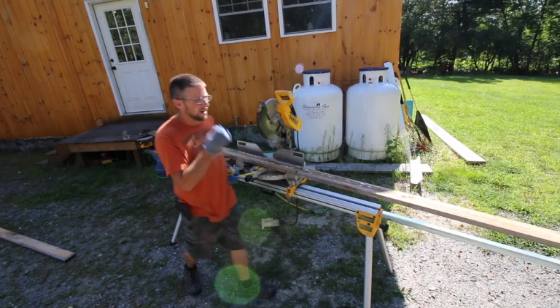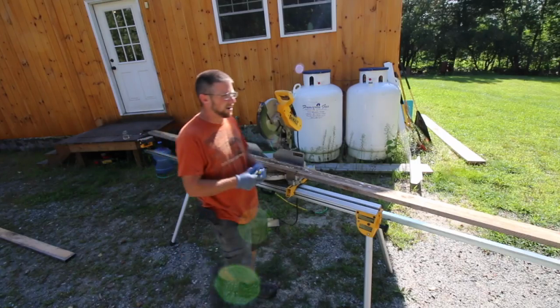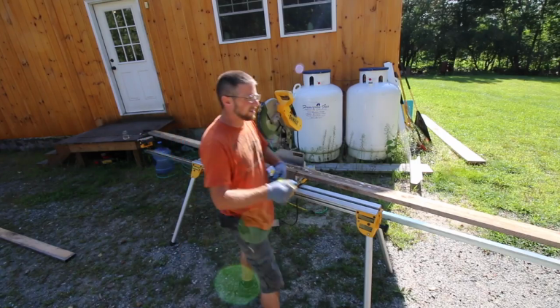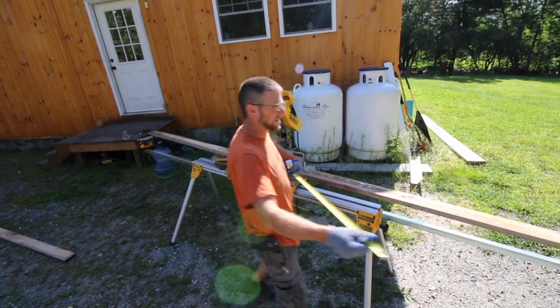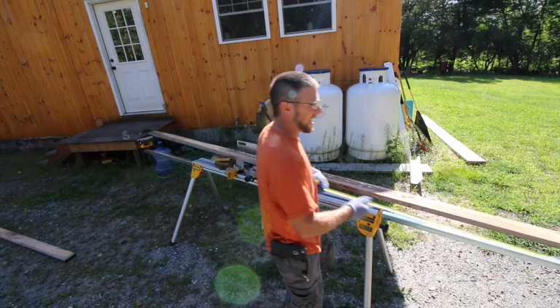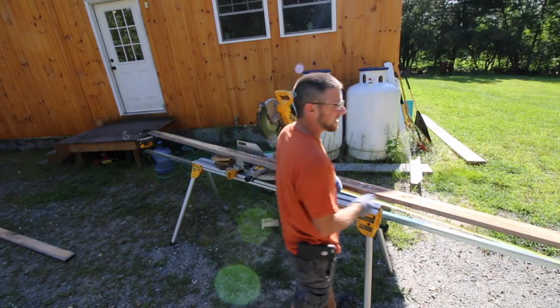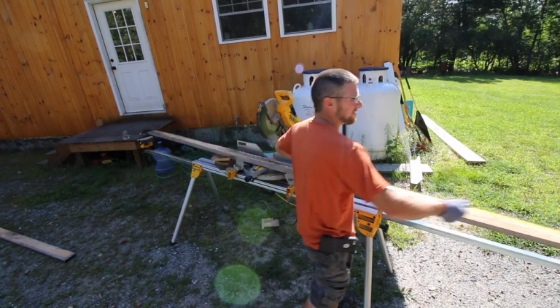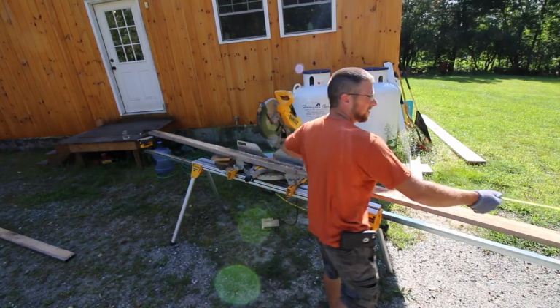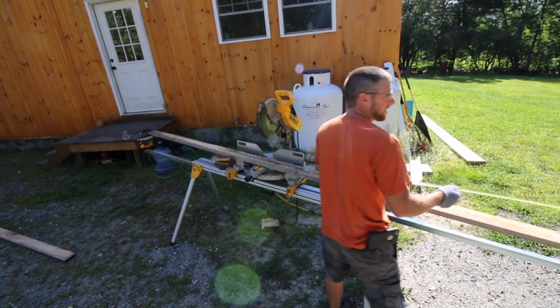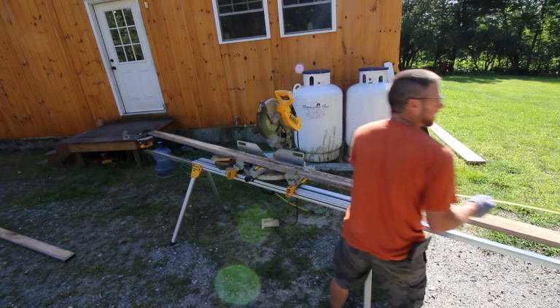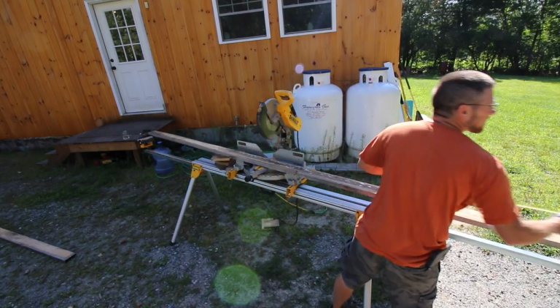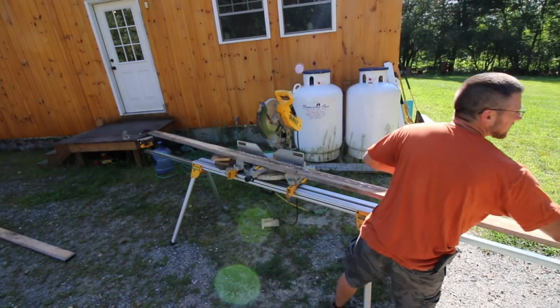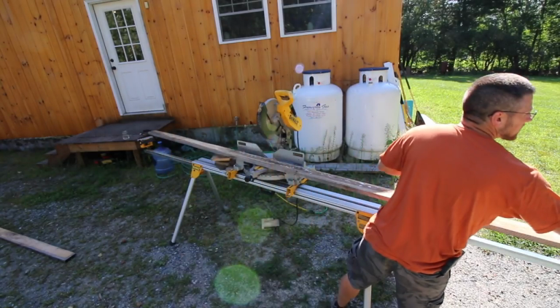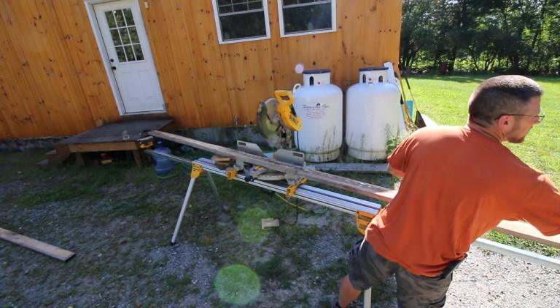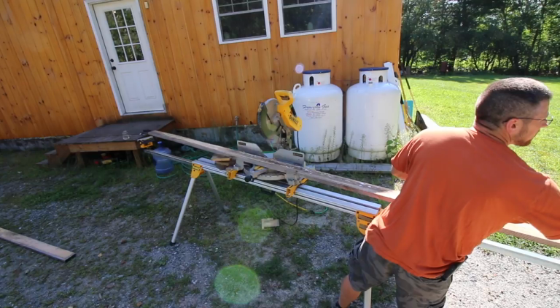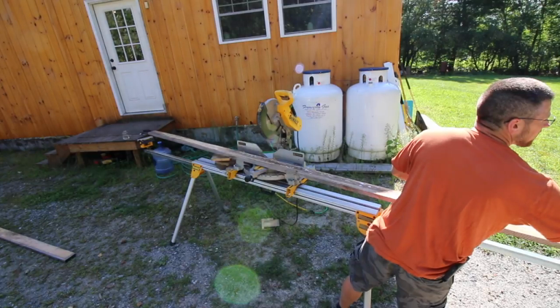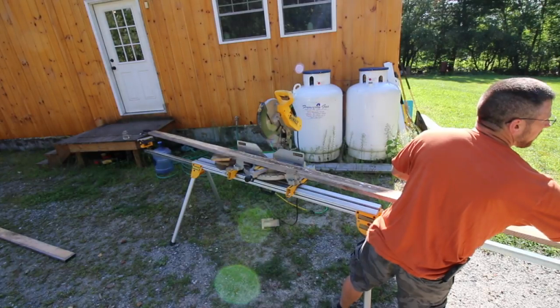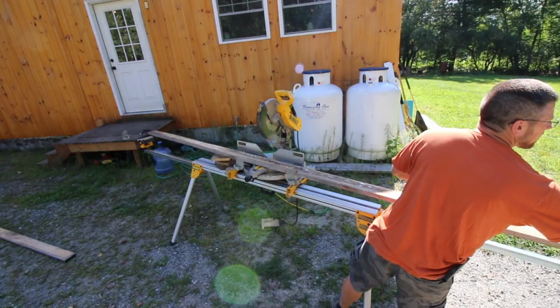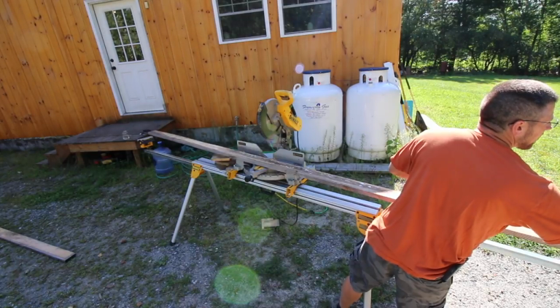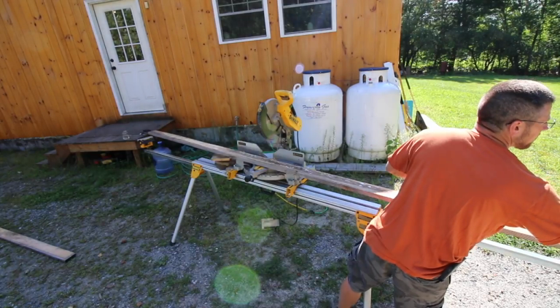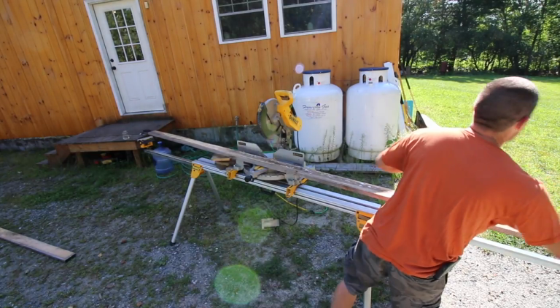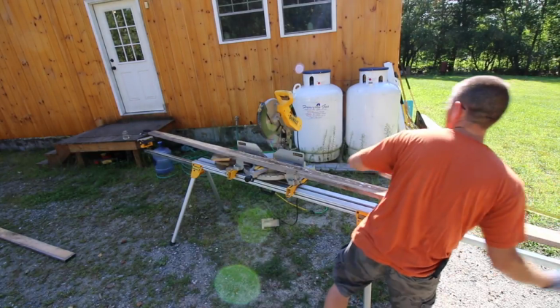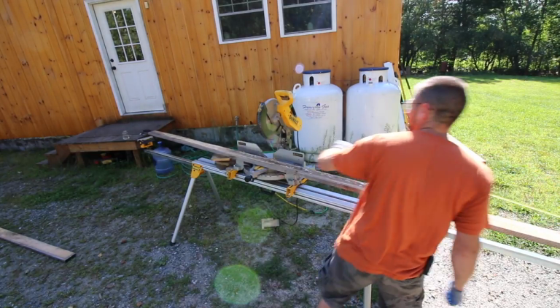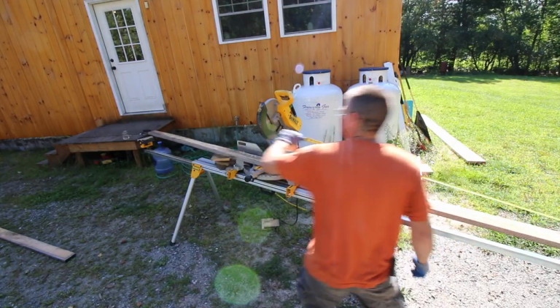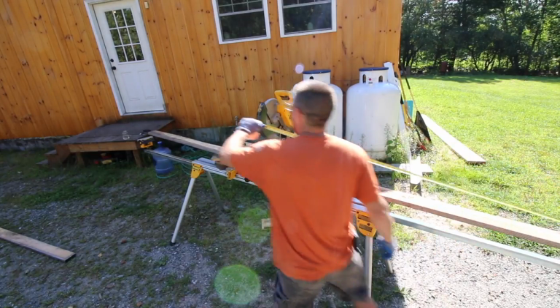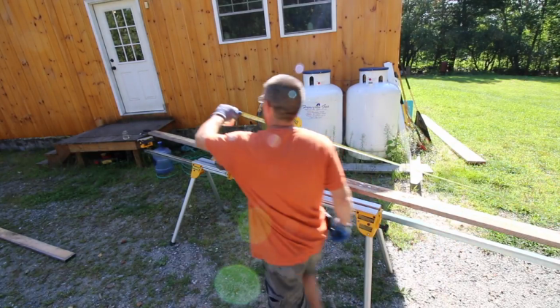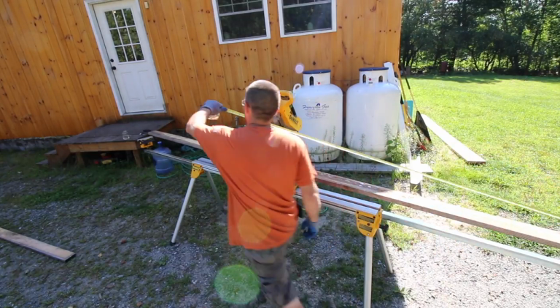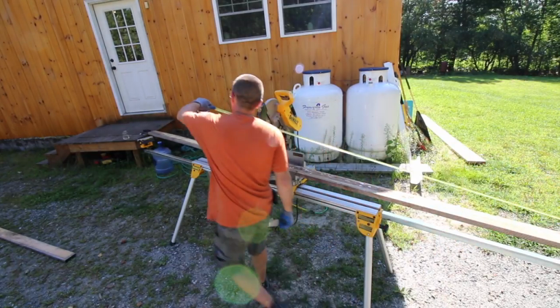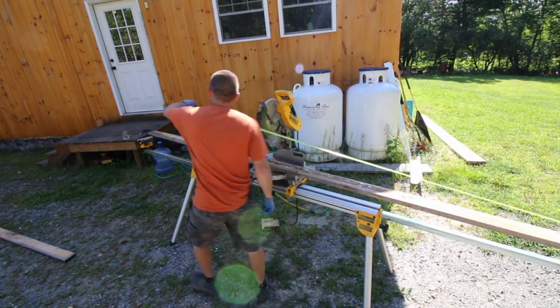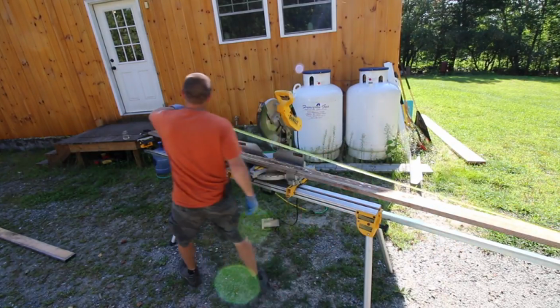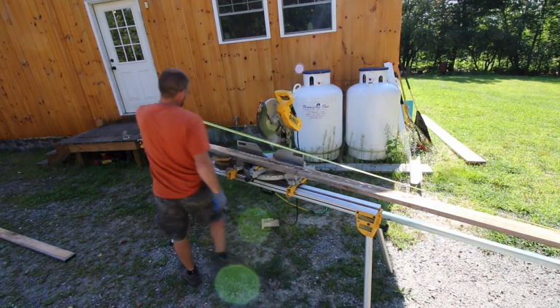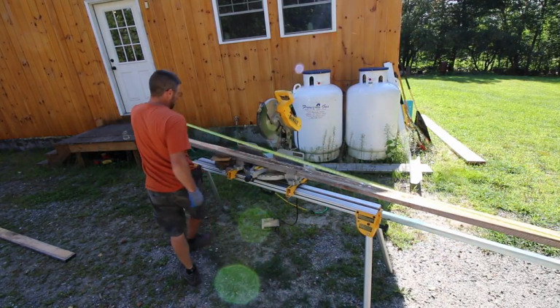All right, last full length 16-footer that I'll be cutting — I'm keeping this one full length anyway.